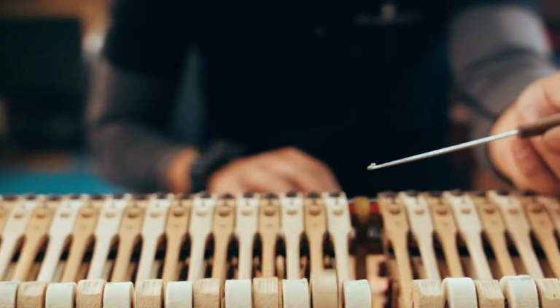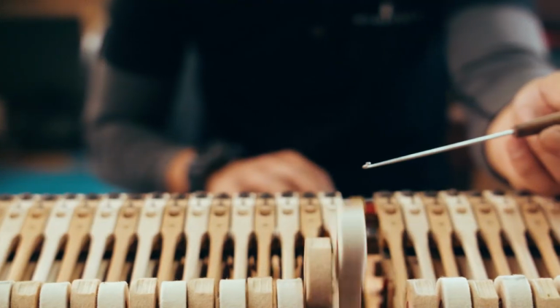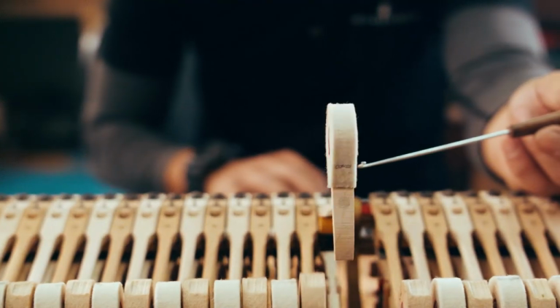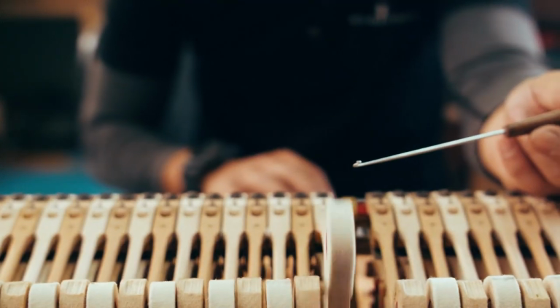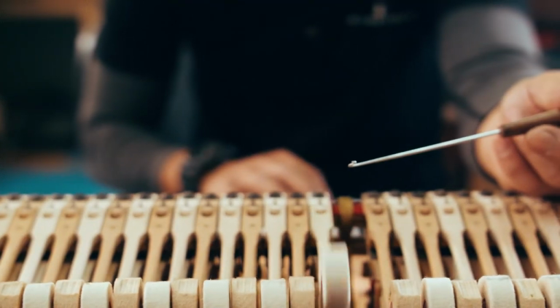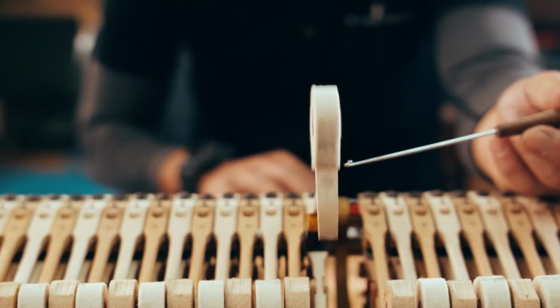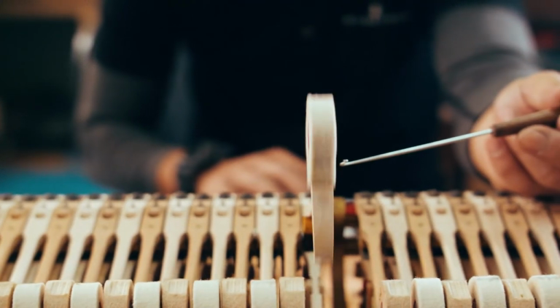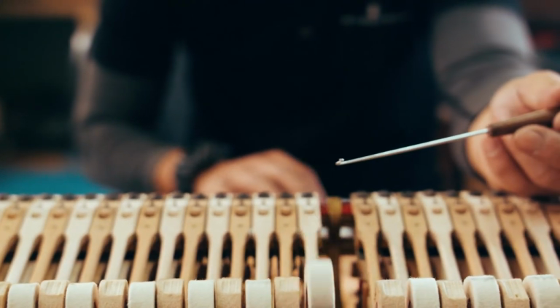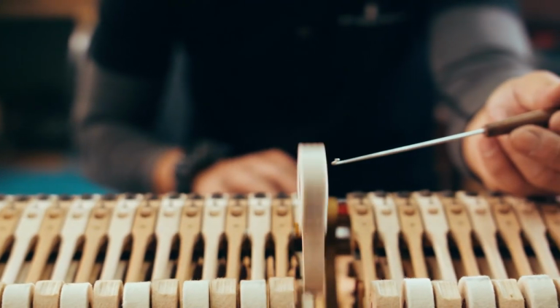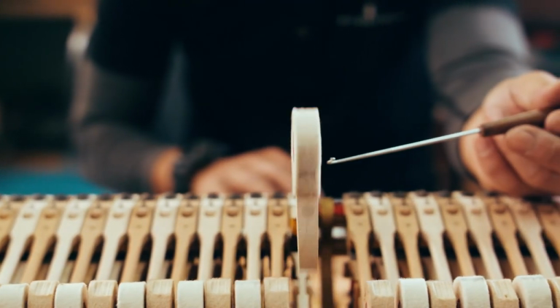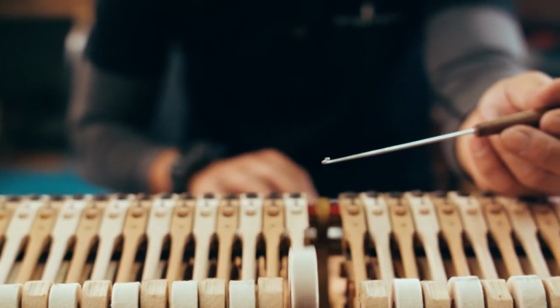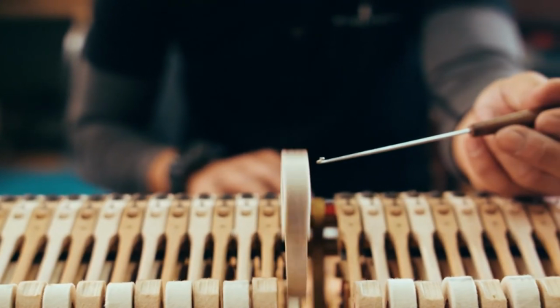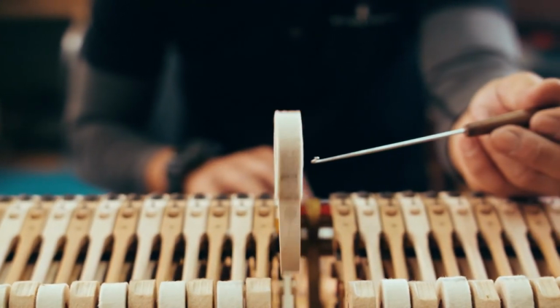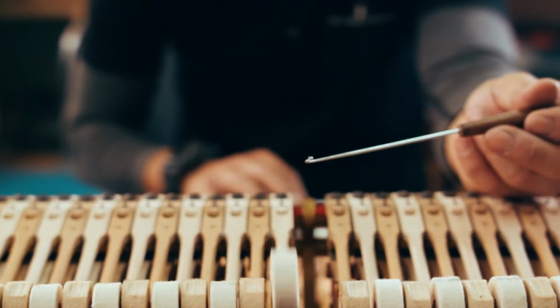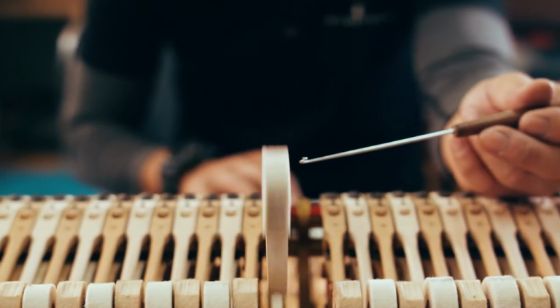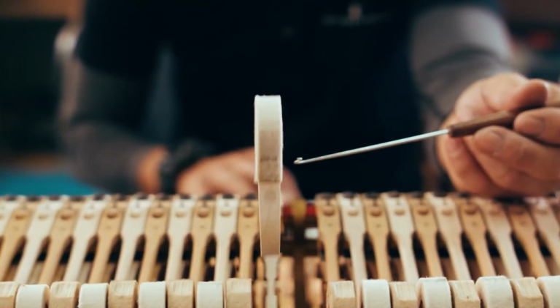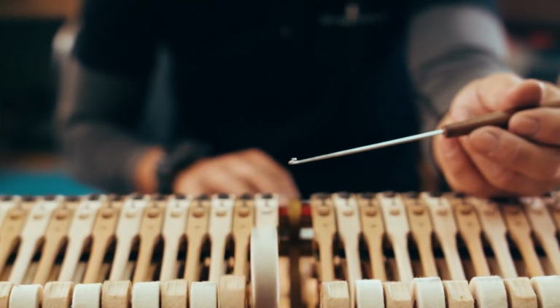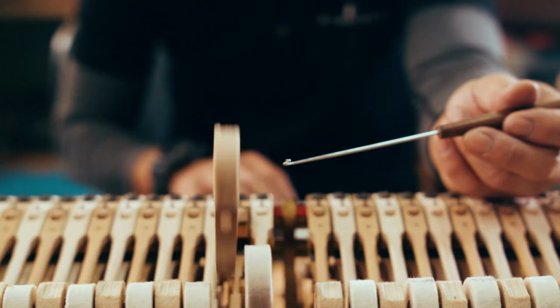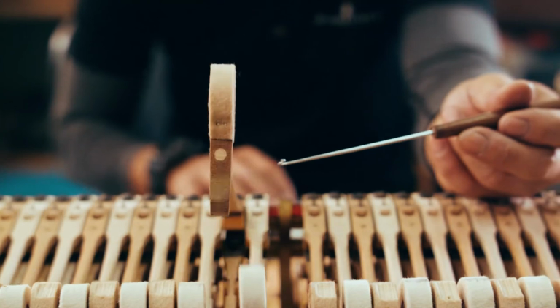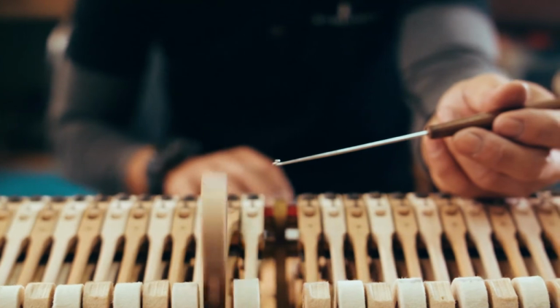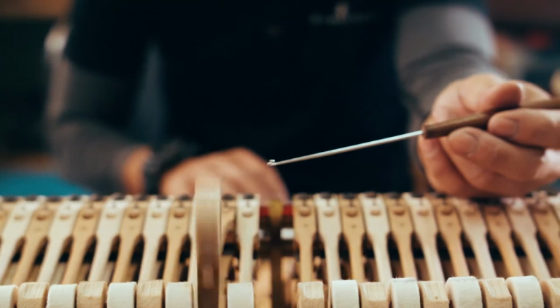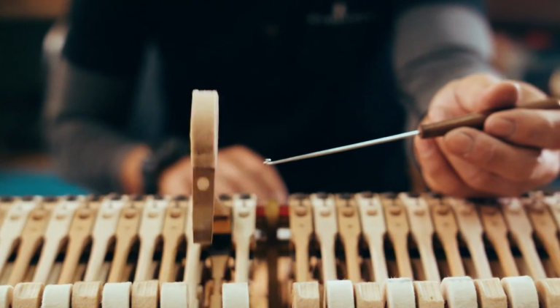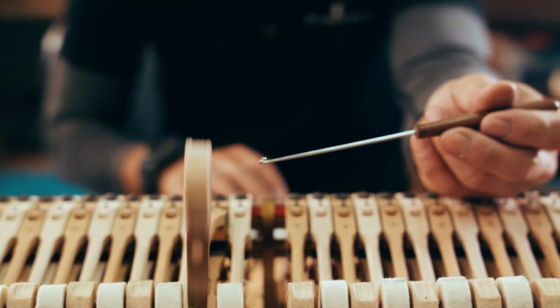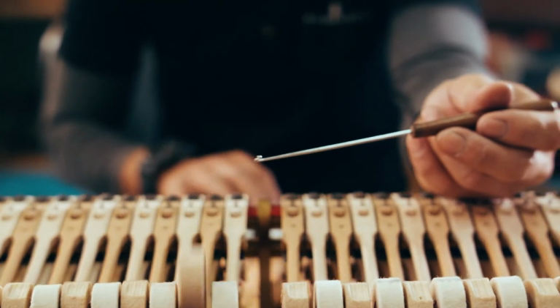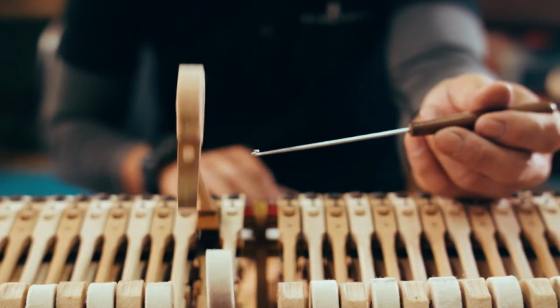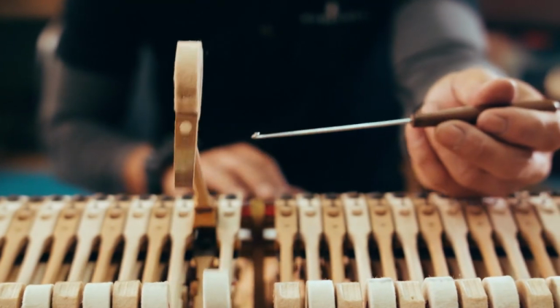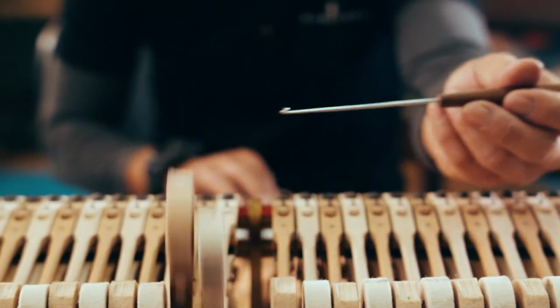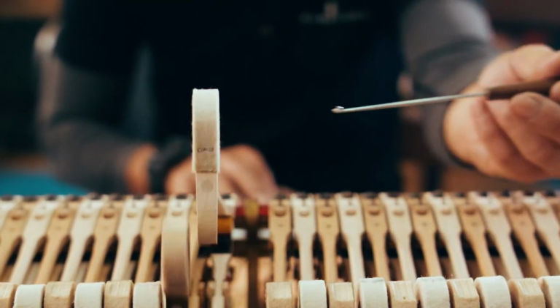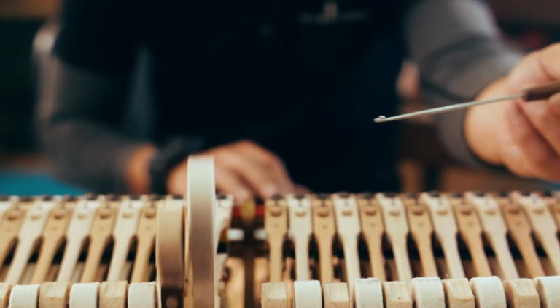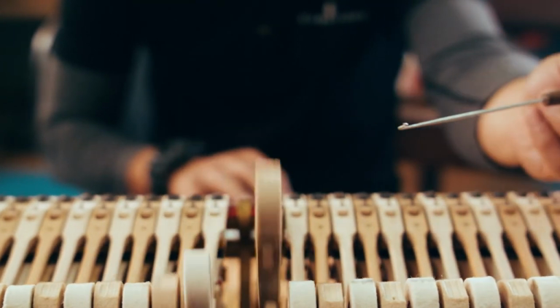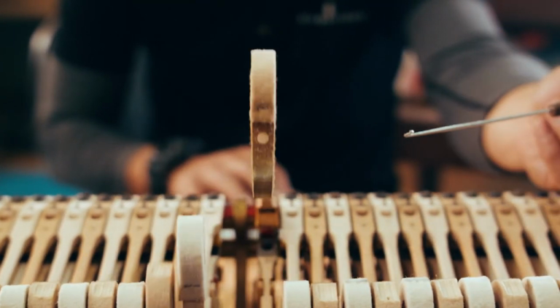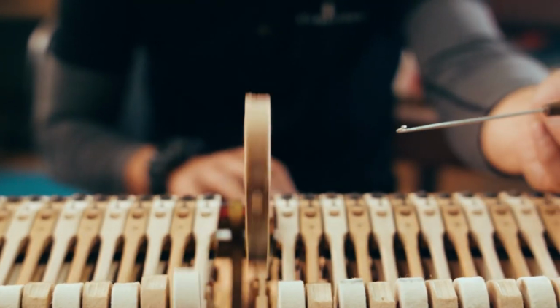Once the careful restoration of the Steinway is completed, it will once again take its pride of place at Raffles Hotel Singapore.